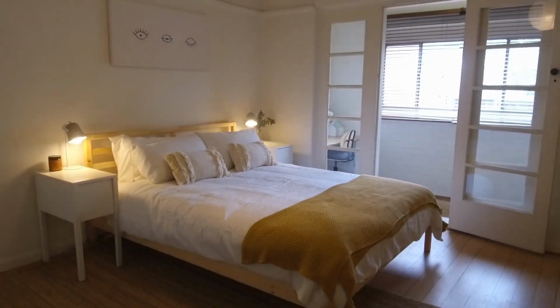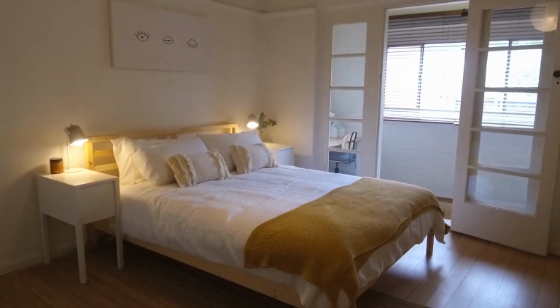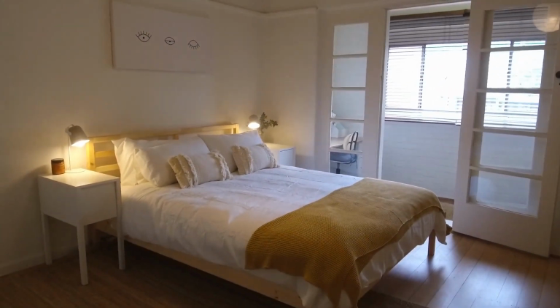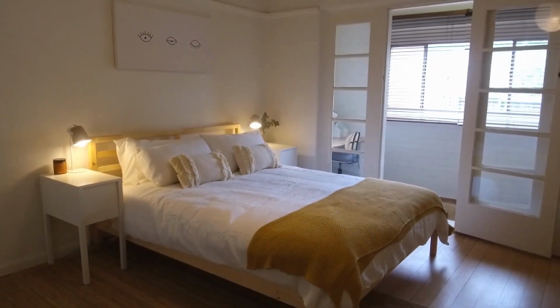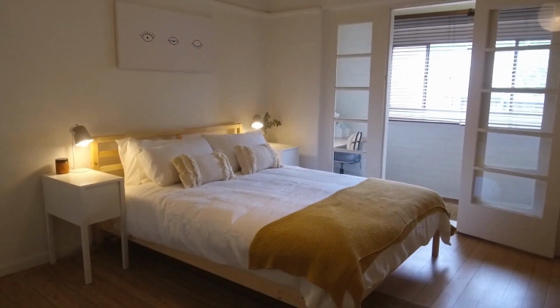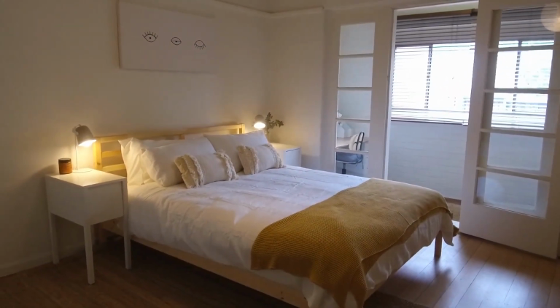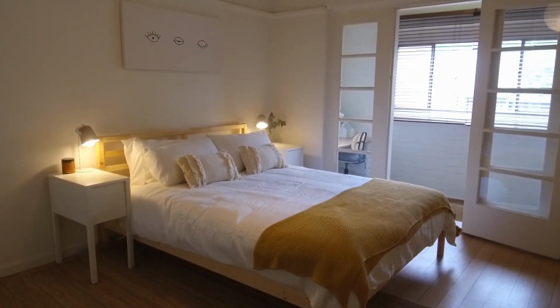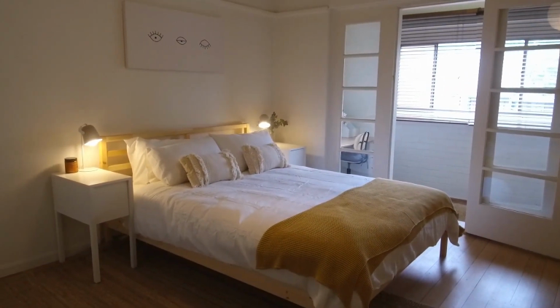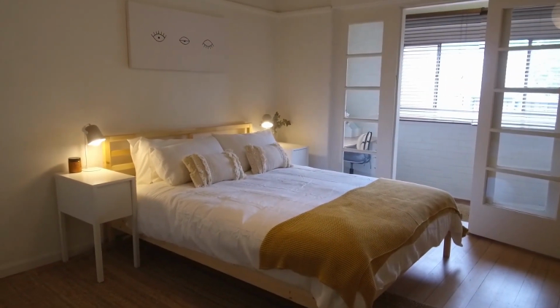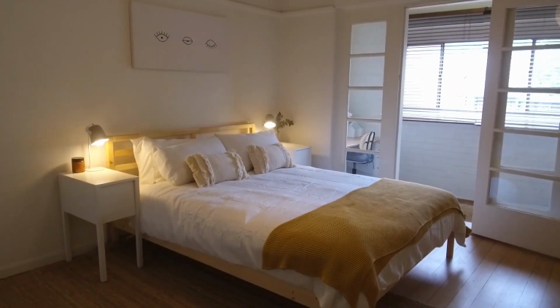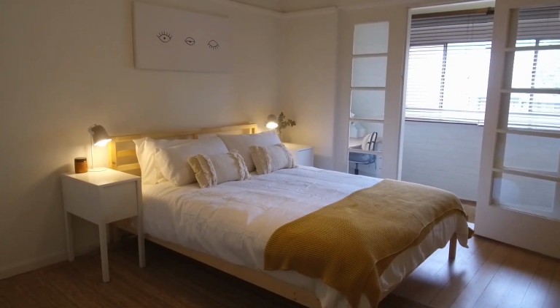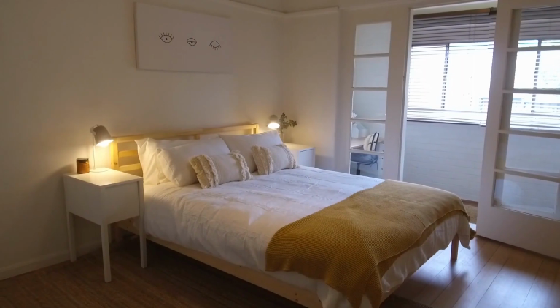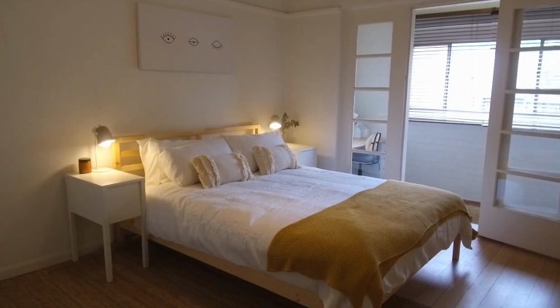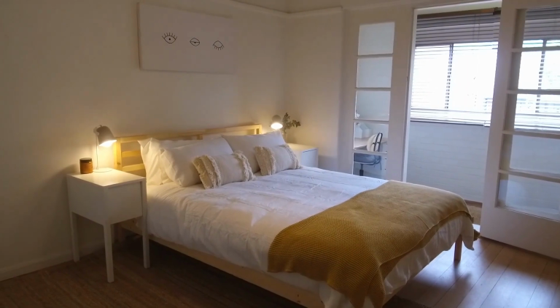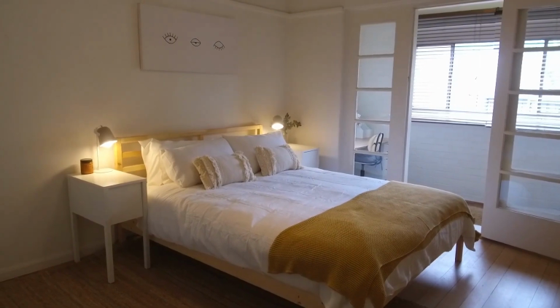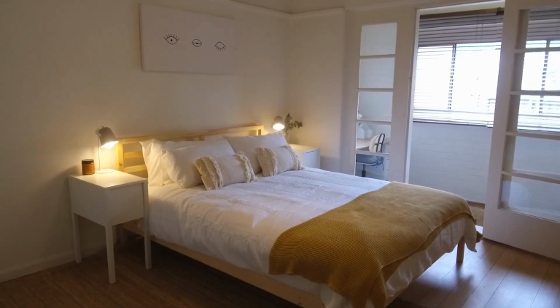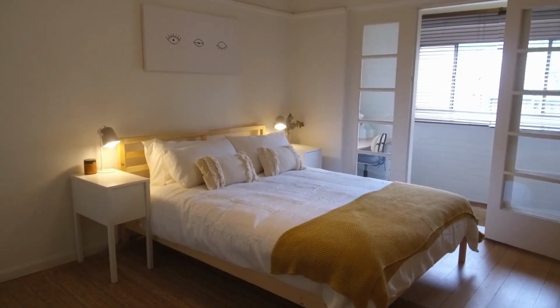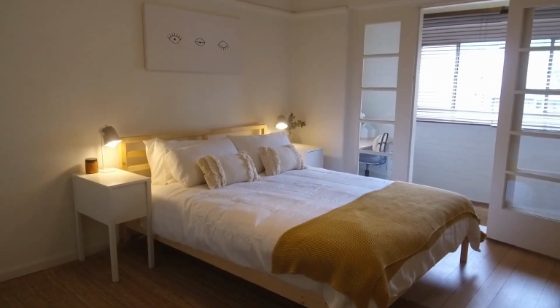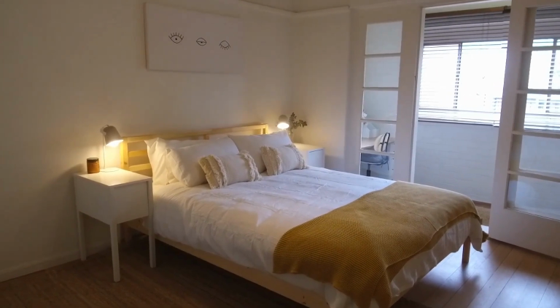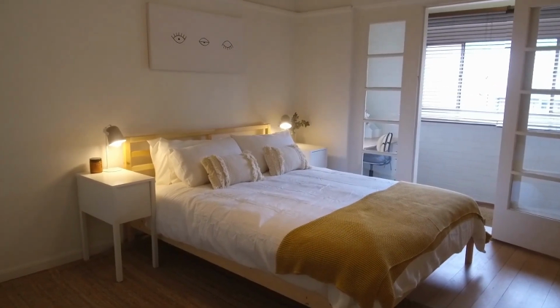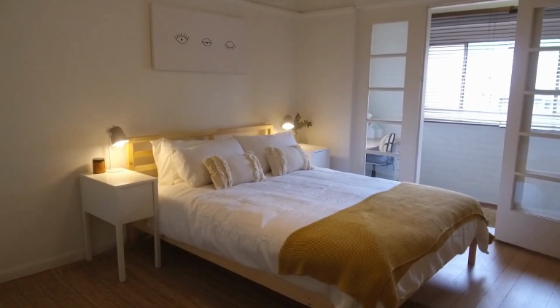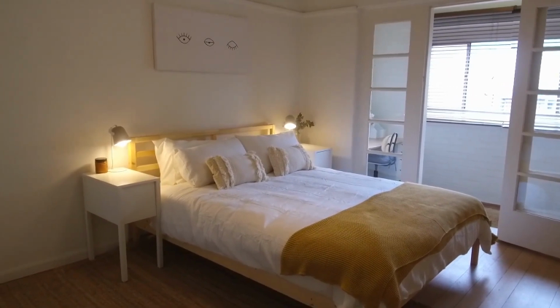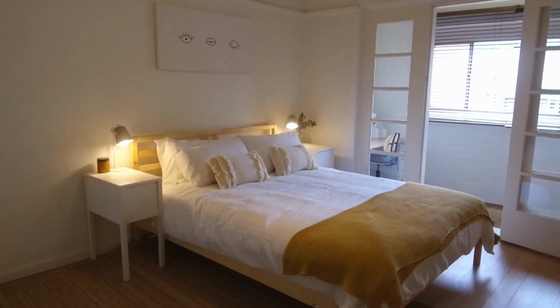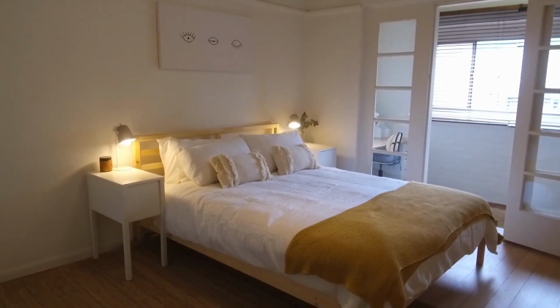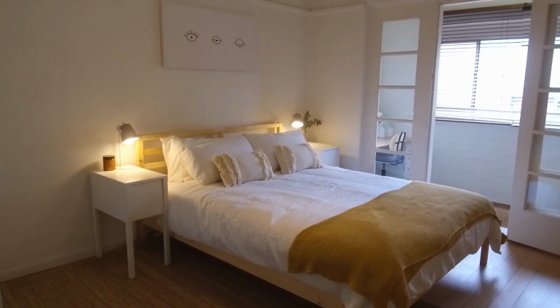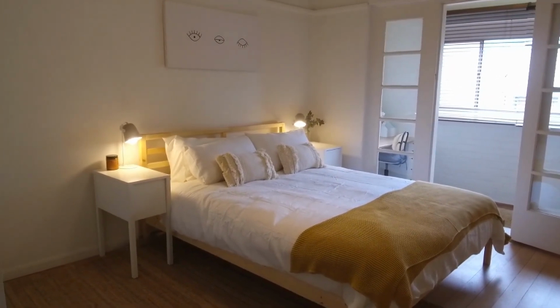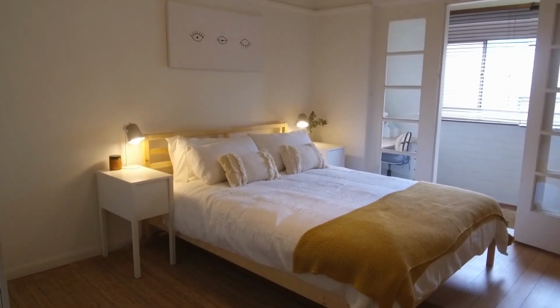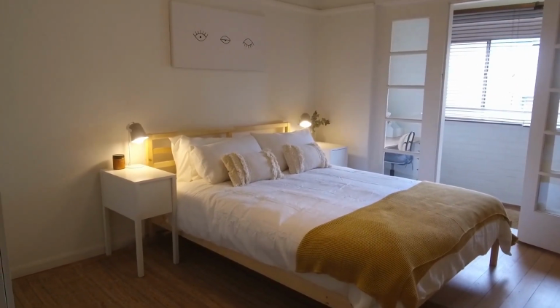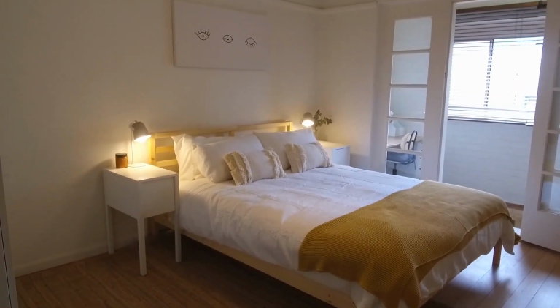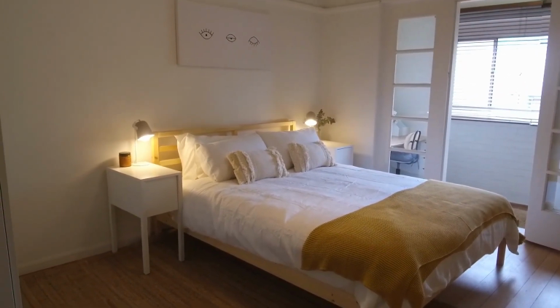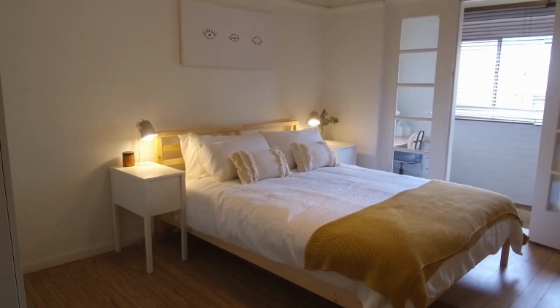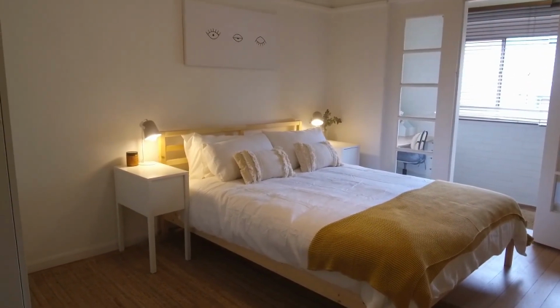If you would like to inspect the apartment, please click on the link and book in a time that suits you. Thank you.